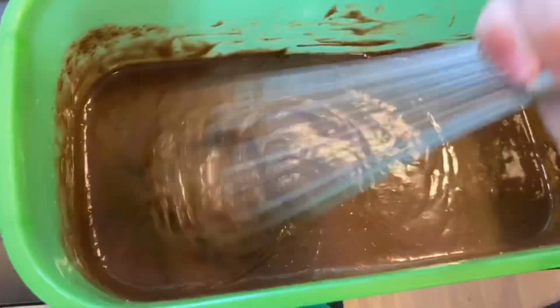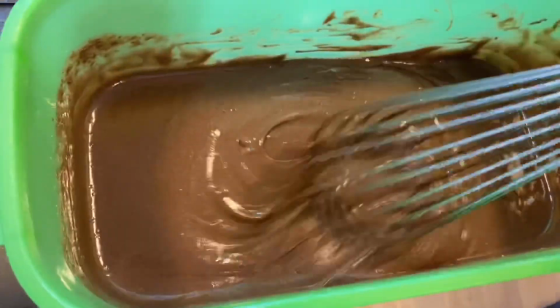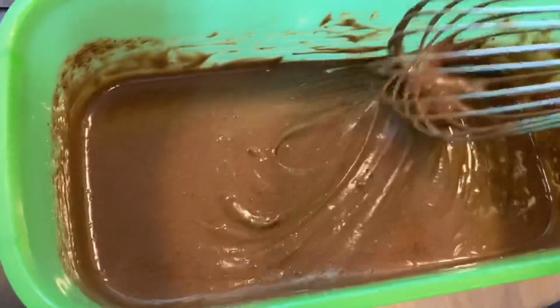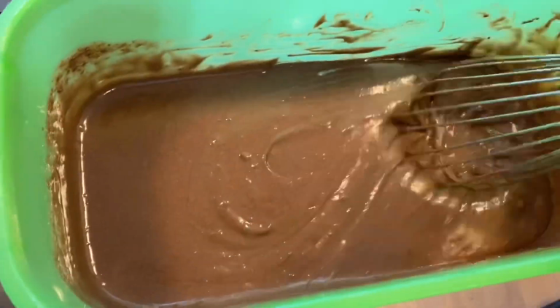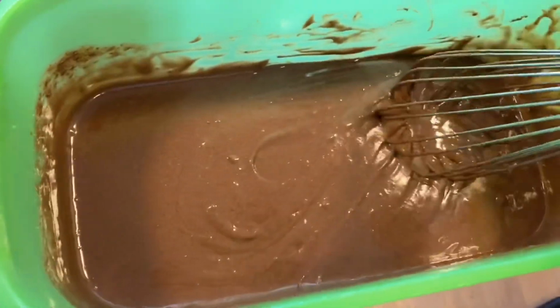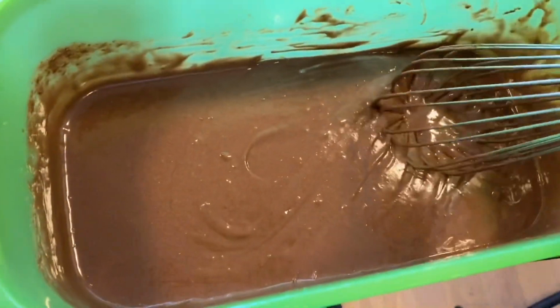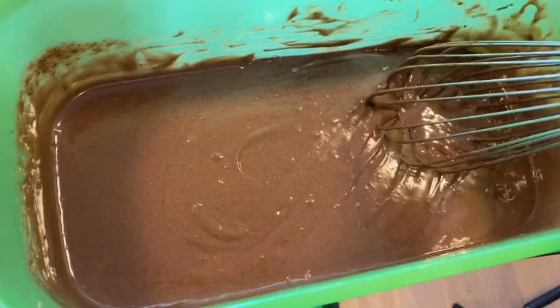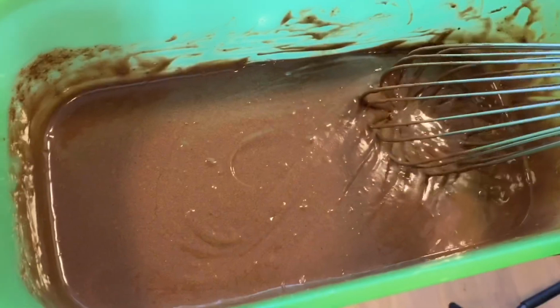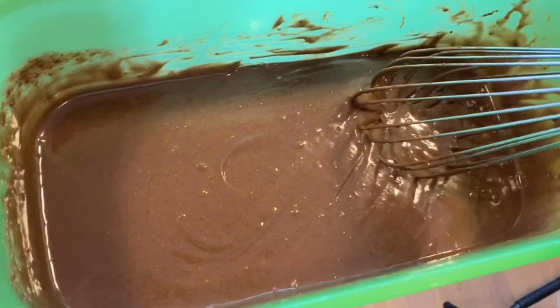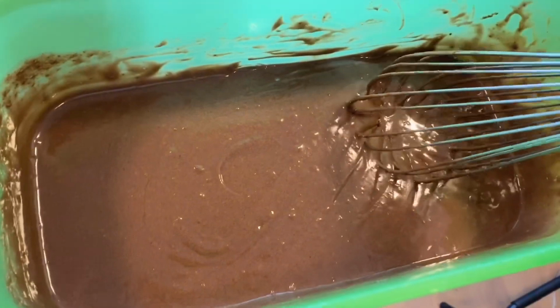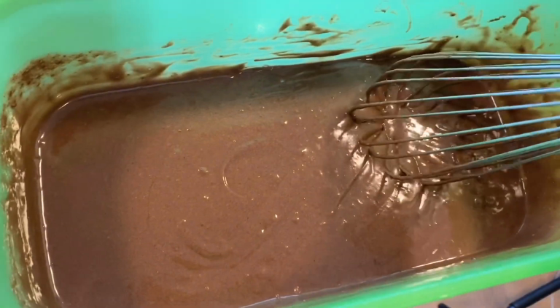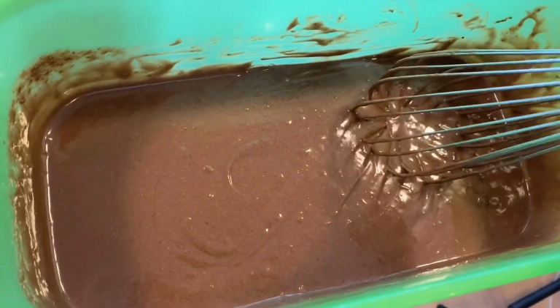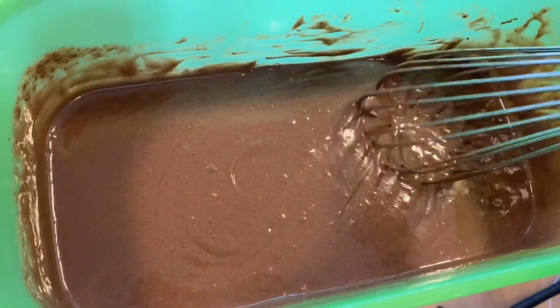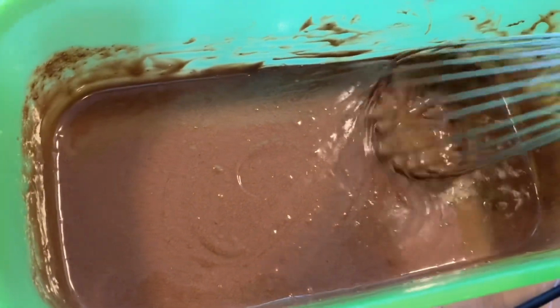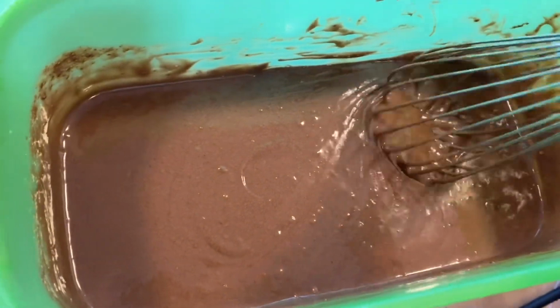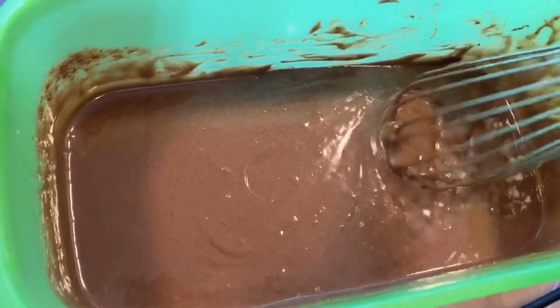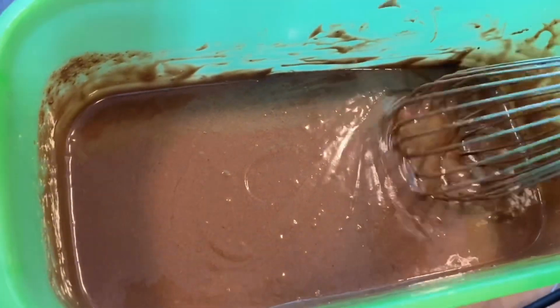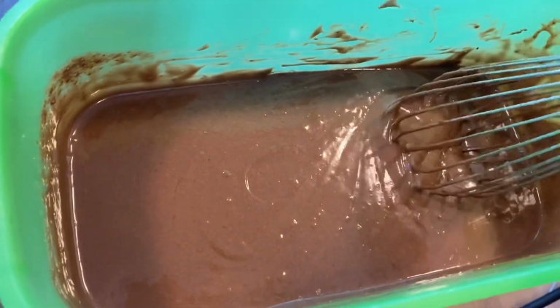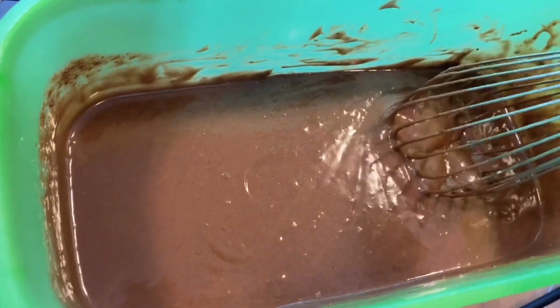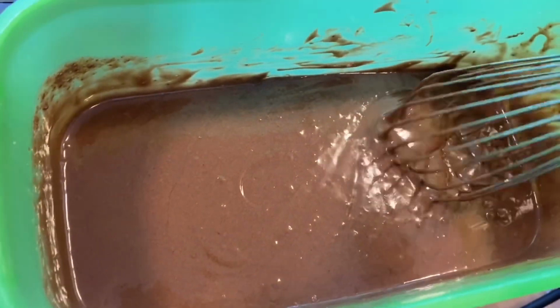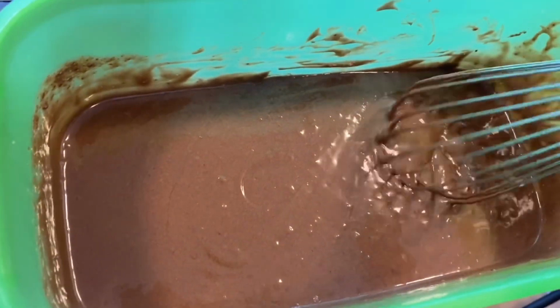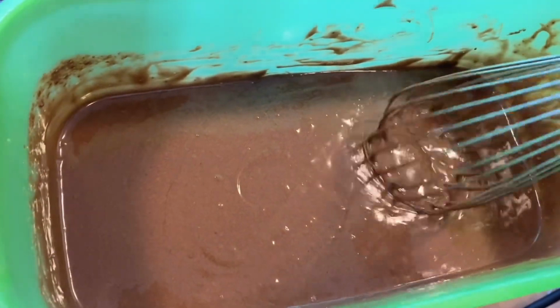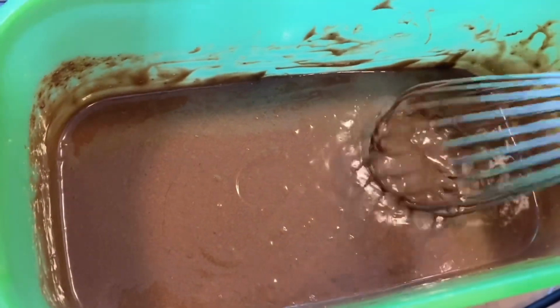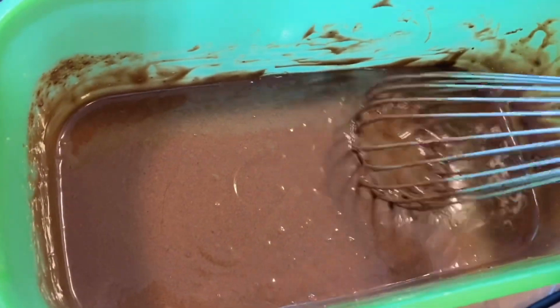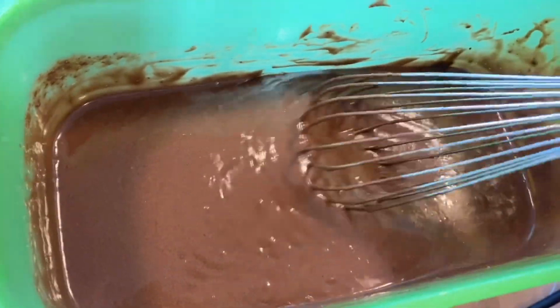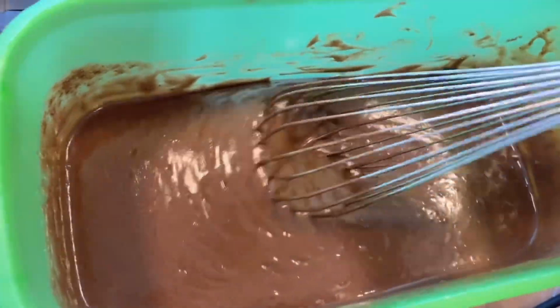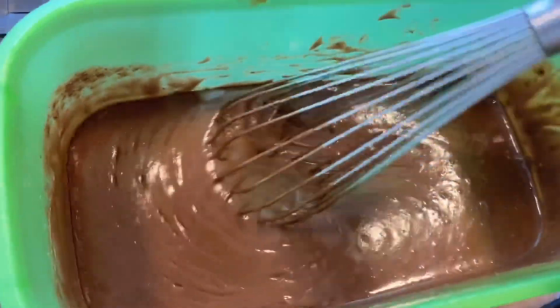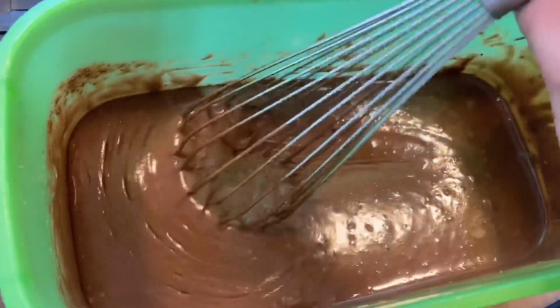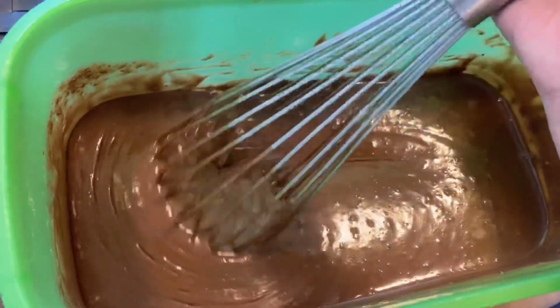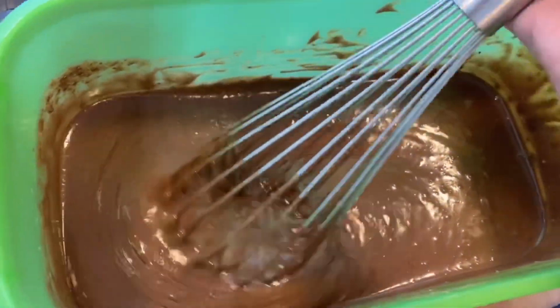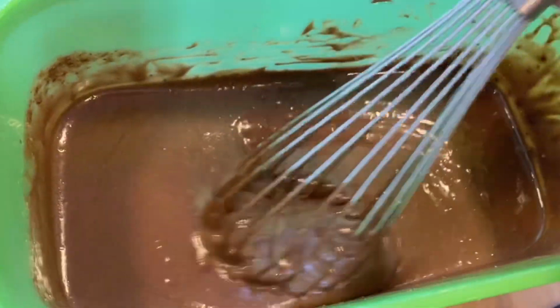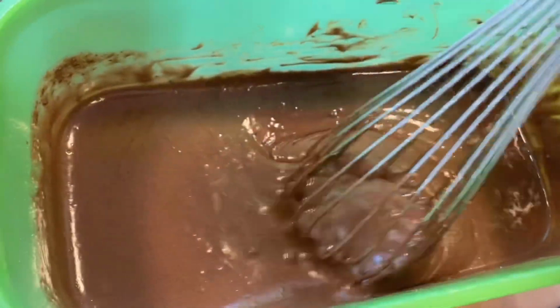I'm going to get my pan now and I will show you guys what it looks like in the oven.